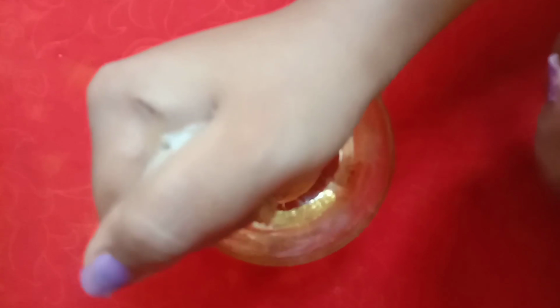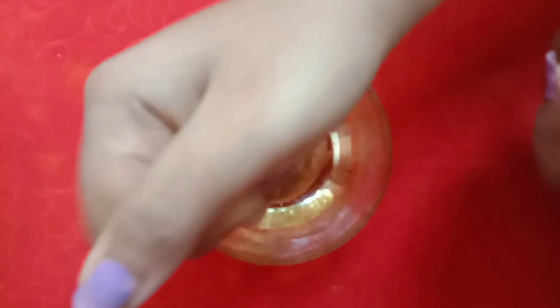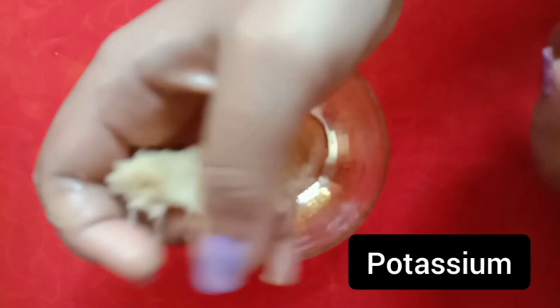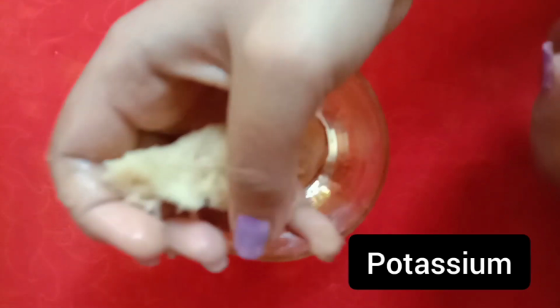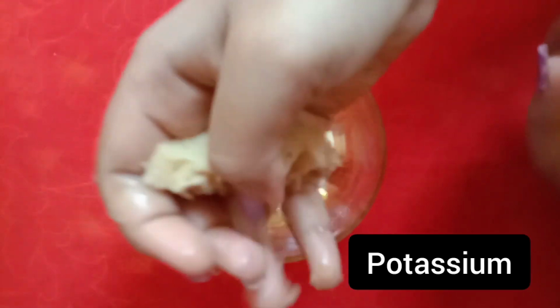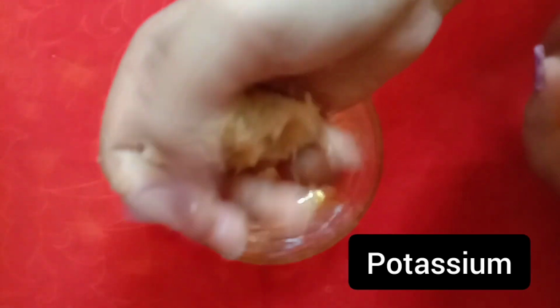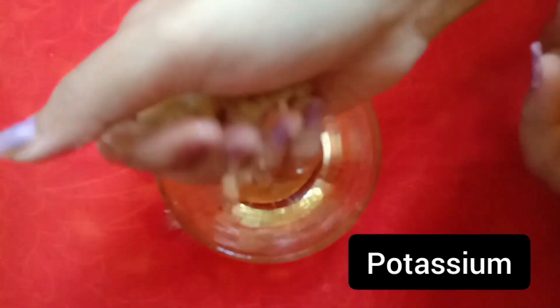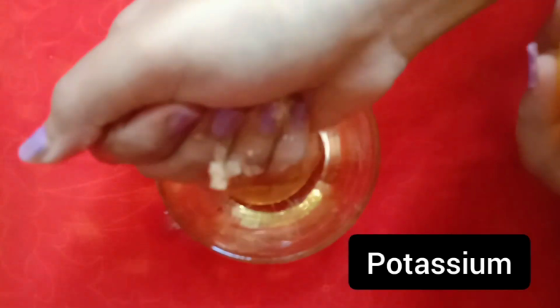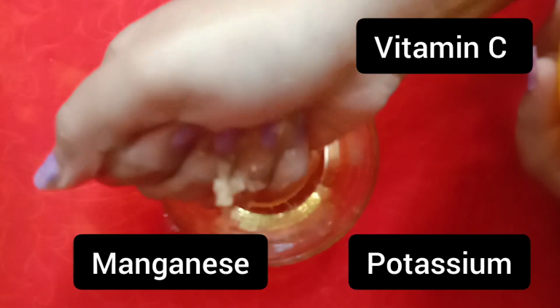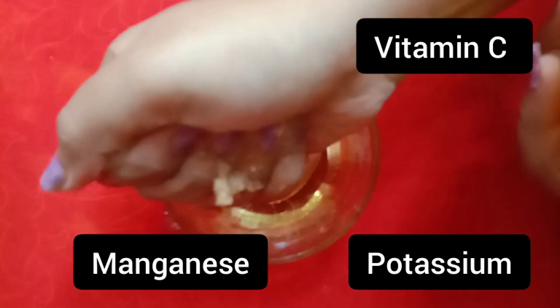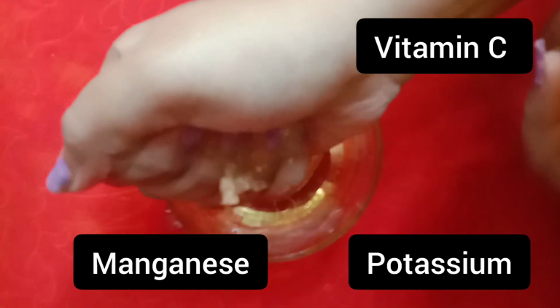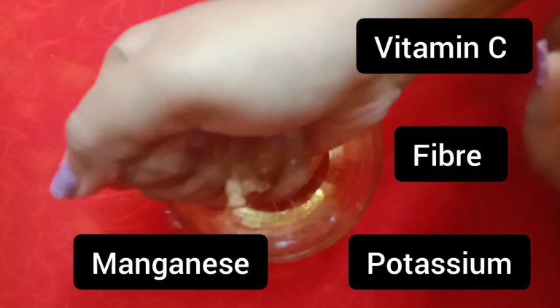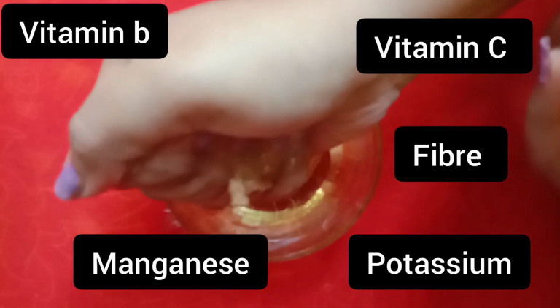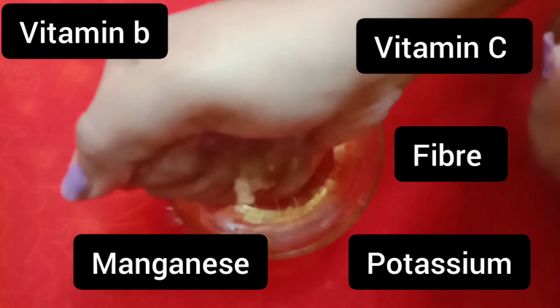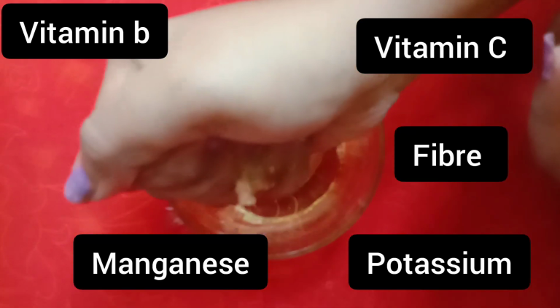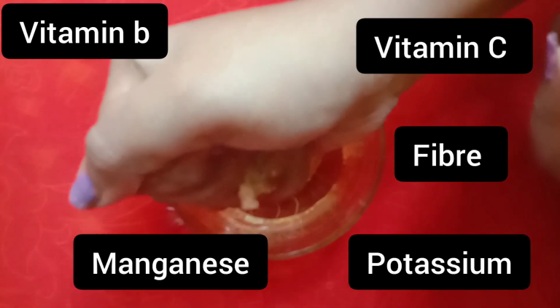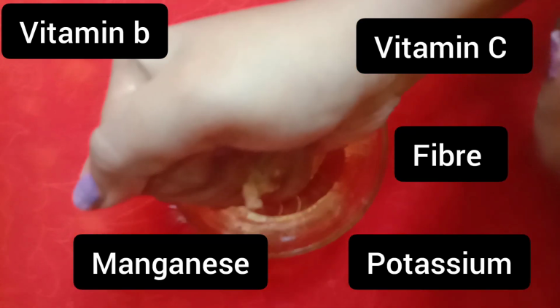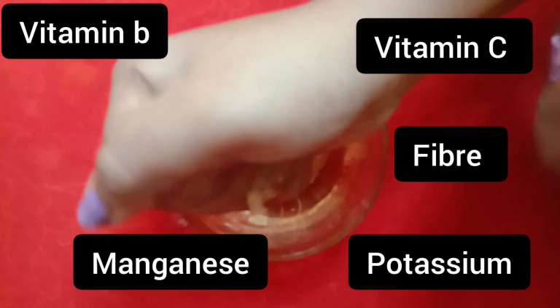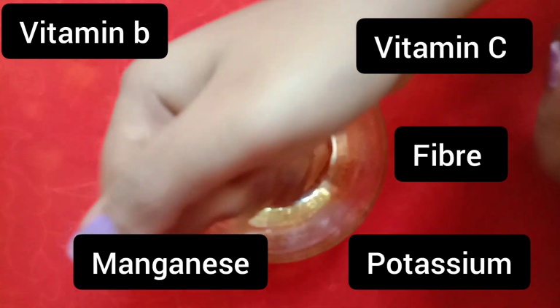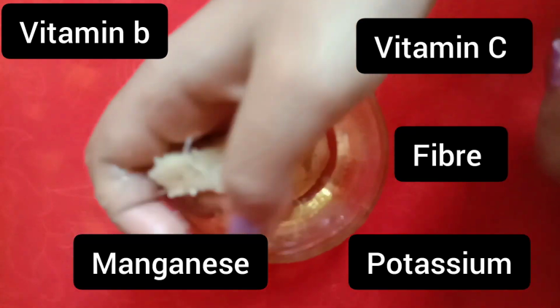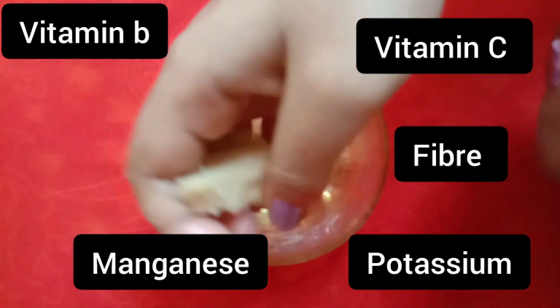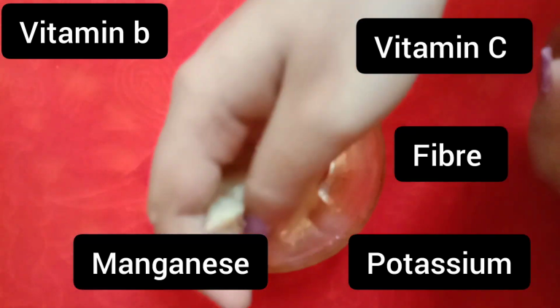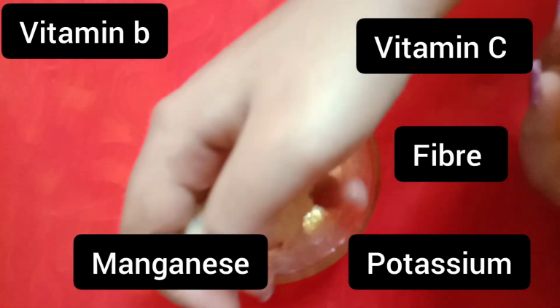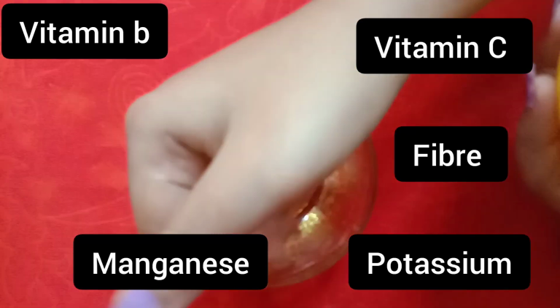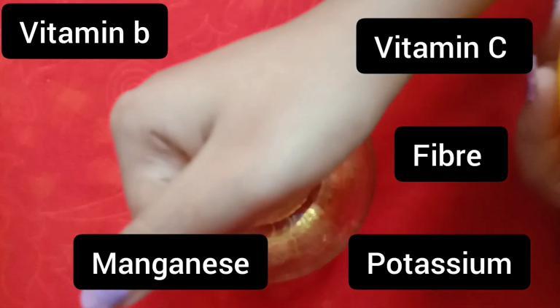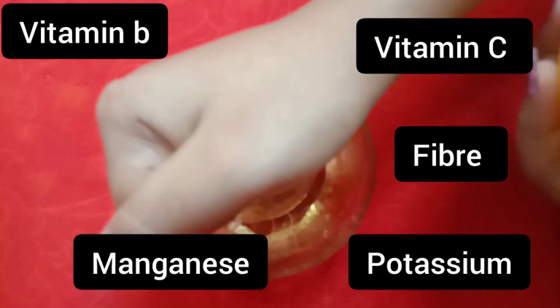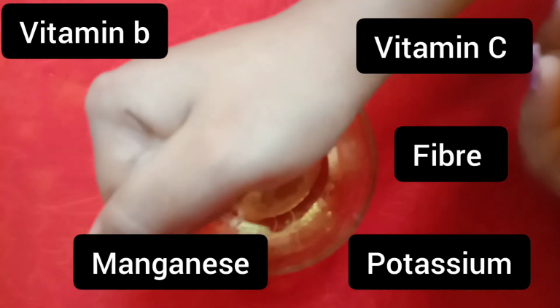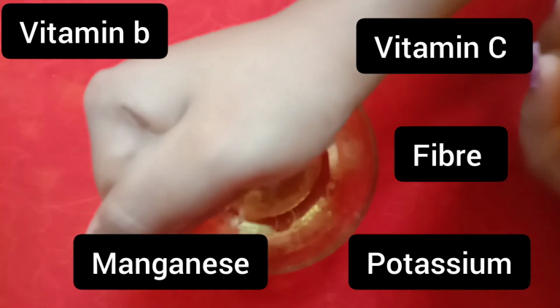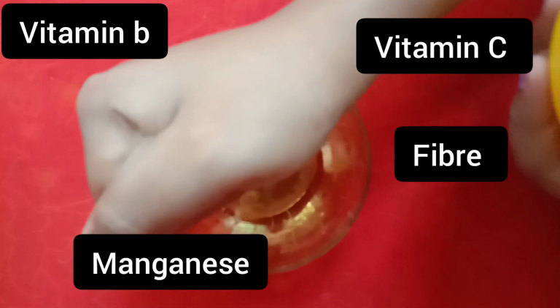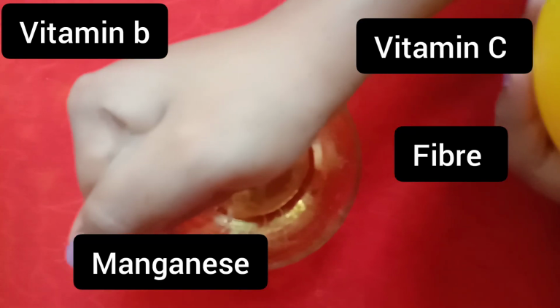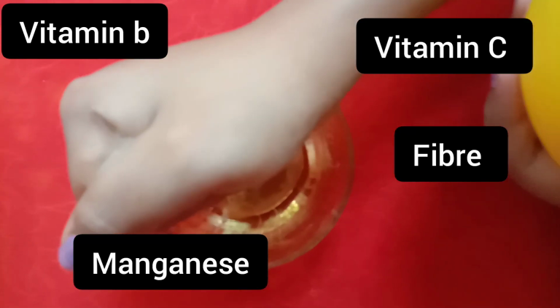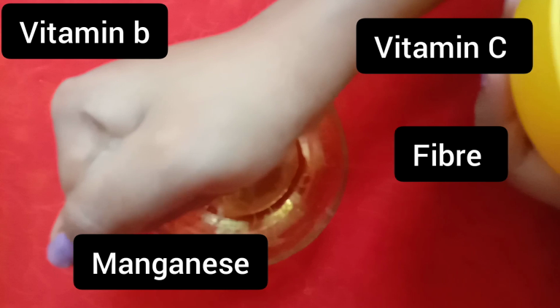You can use potassium, fiber, vitamin B, vitamin C, and manganese.